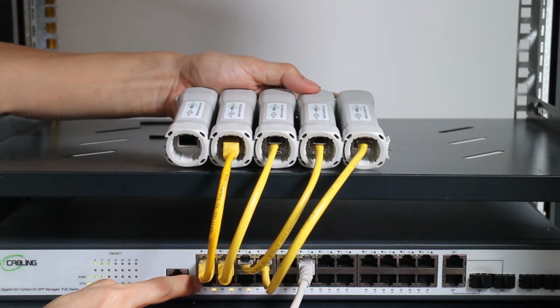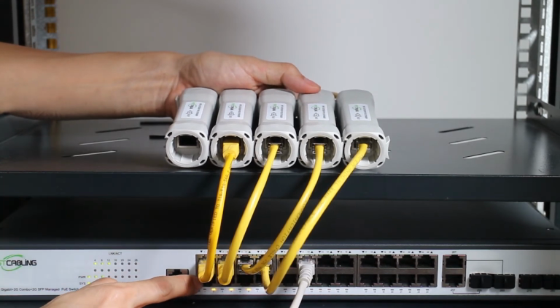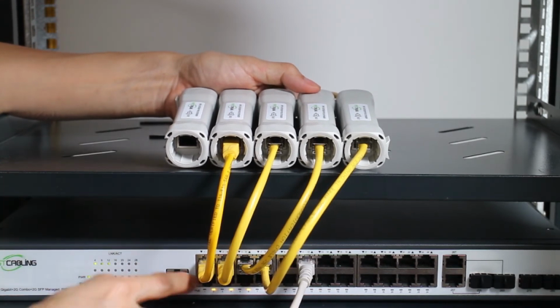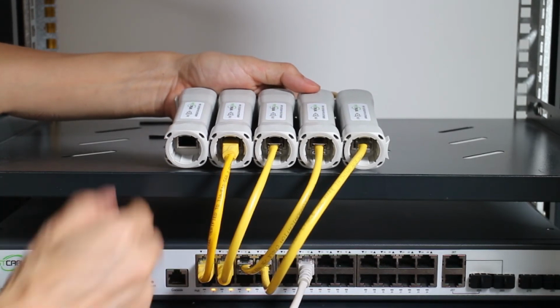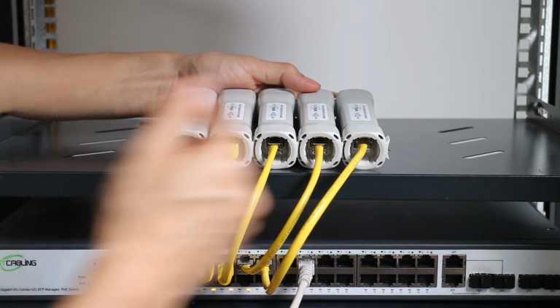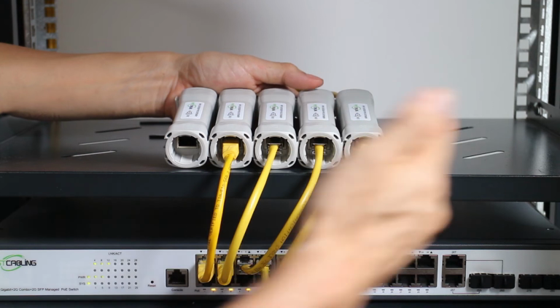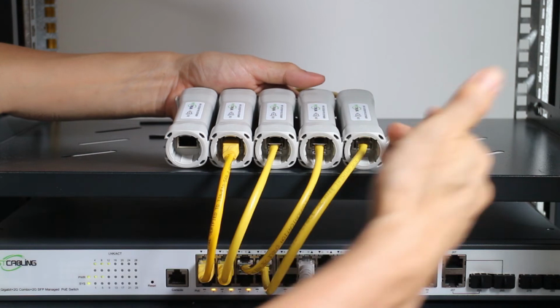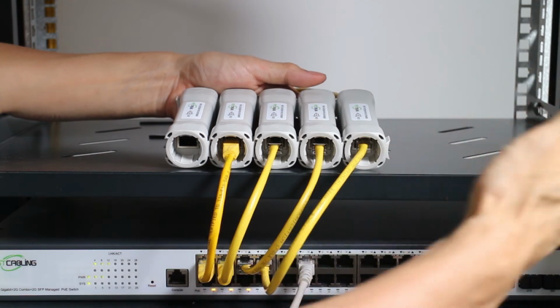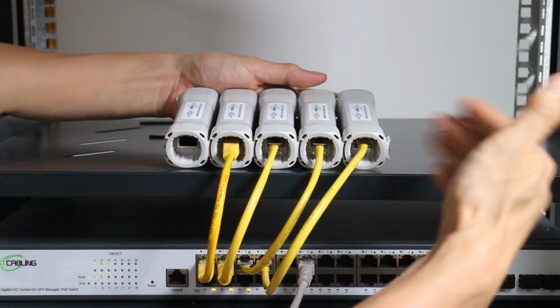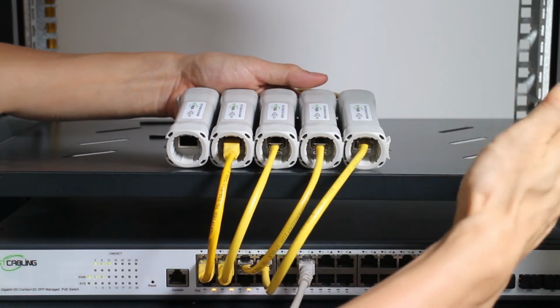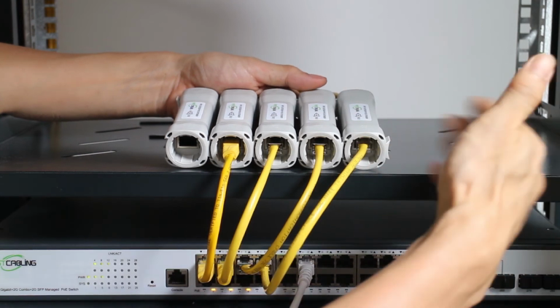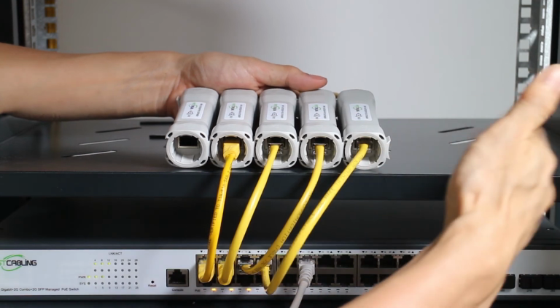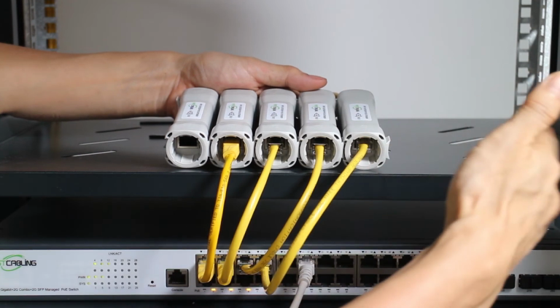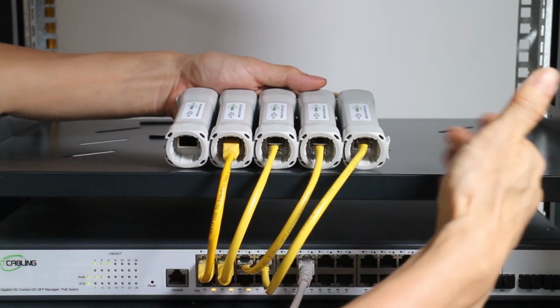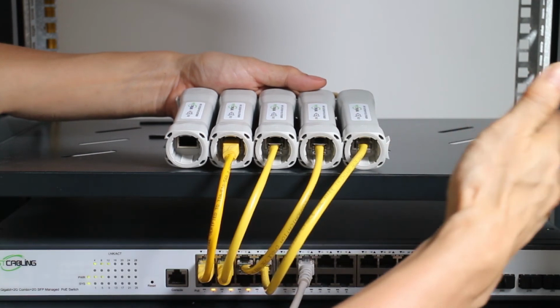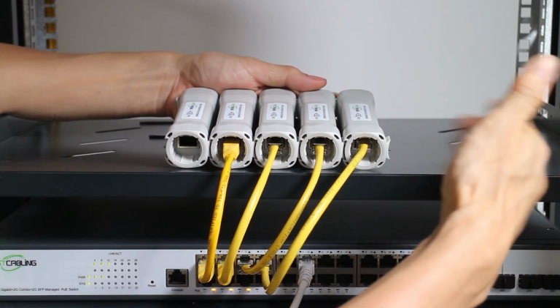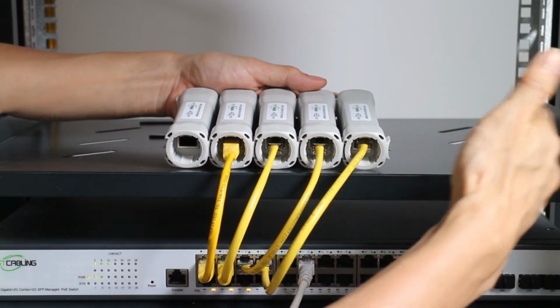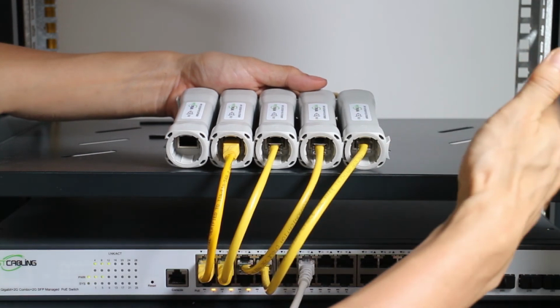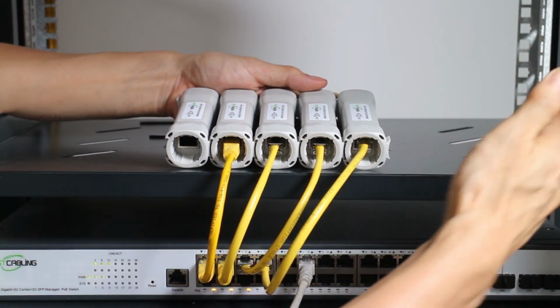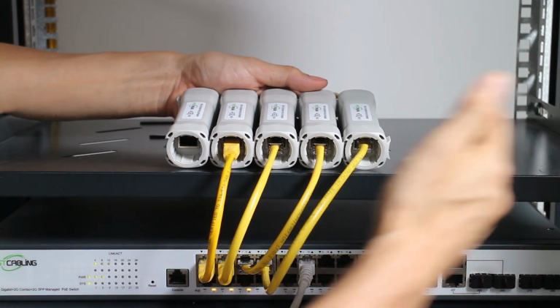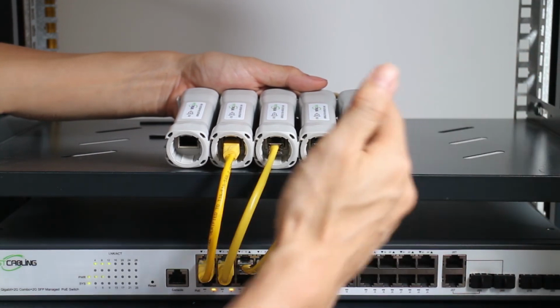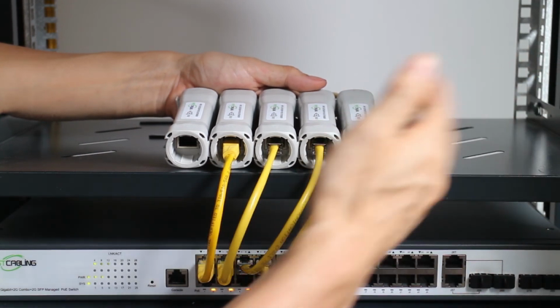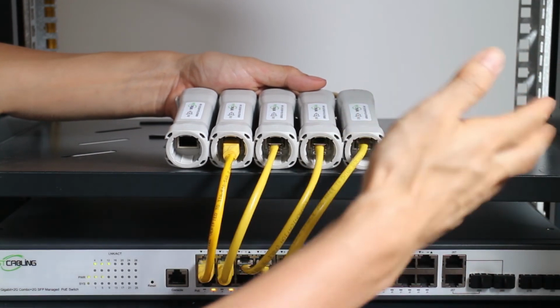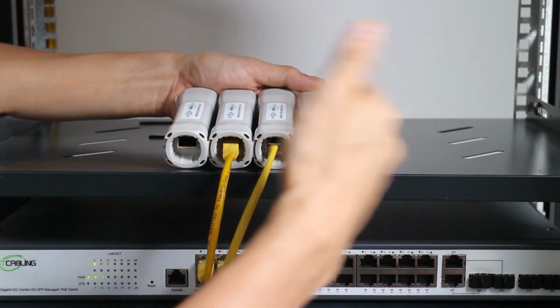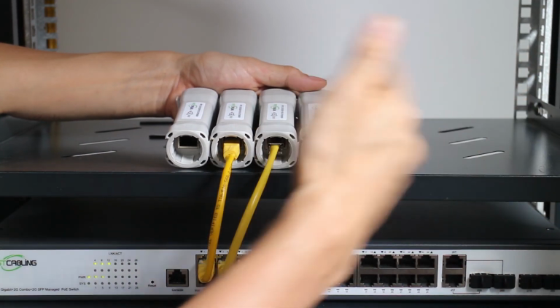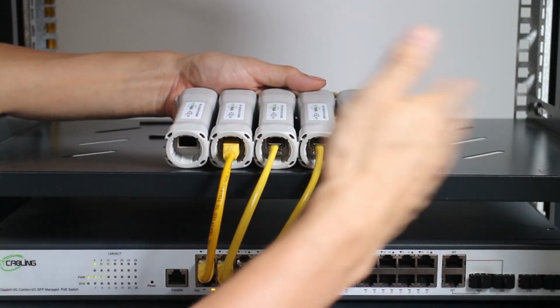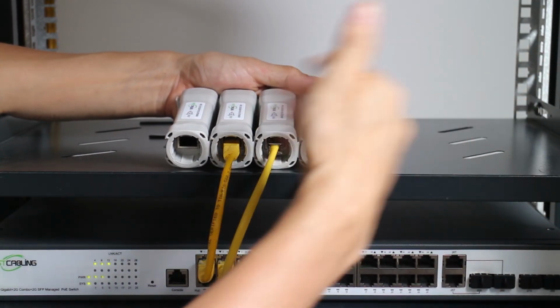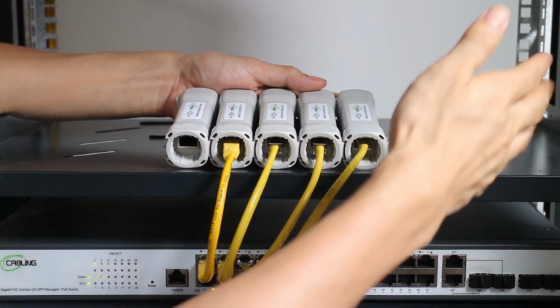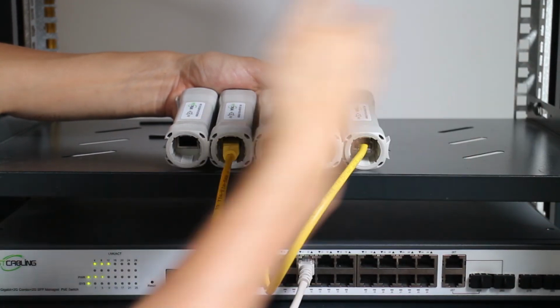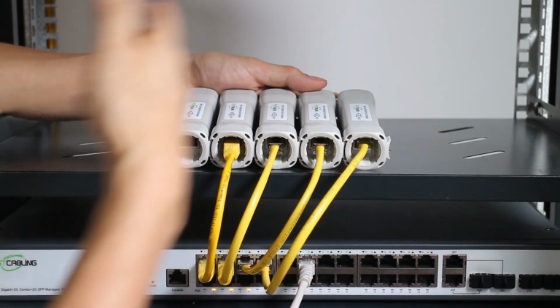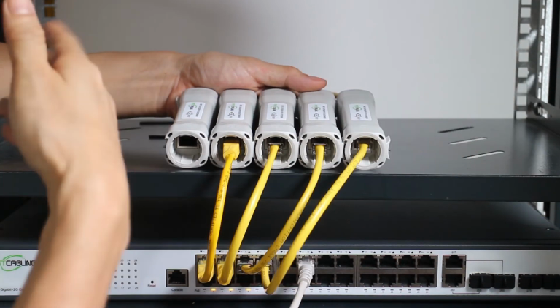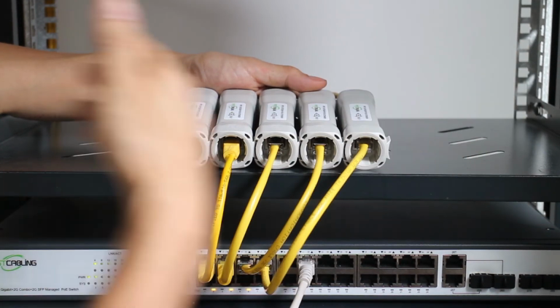Then use another short patch cord to link the new PoE extender to the PoE switch. You can add more PoE extenders as long as there is enough space. Now let's move to the edge.